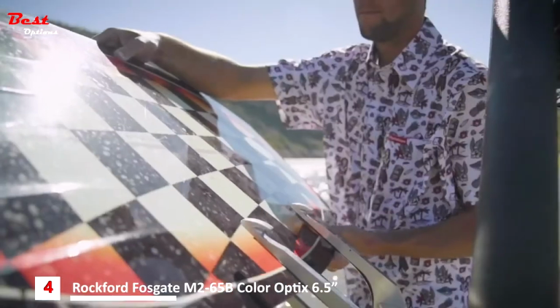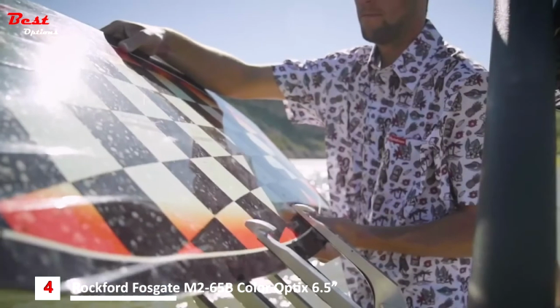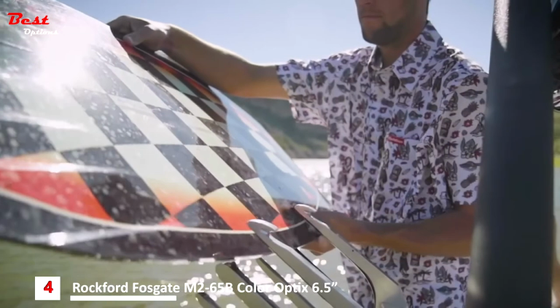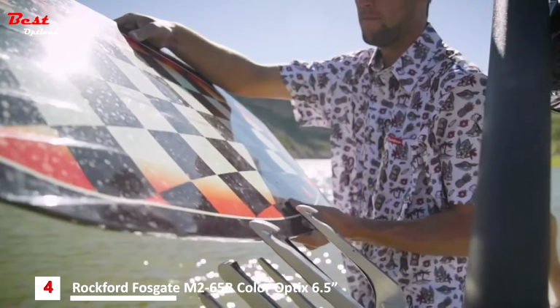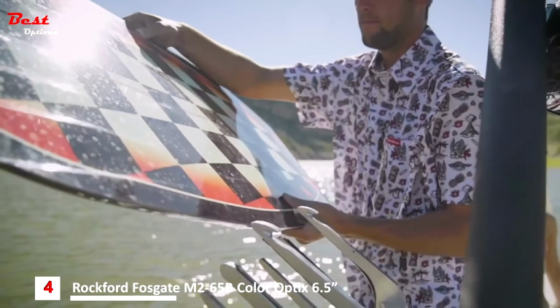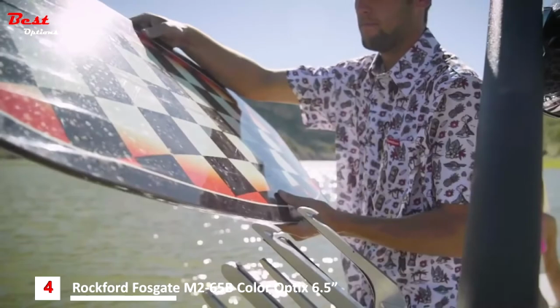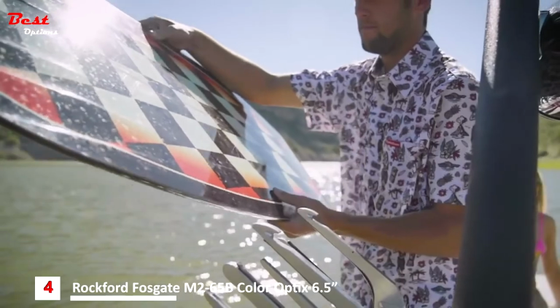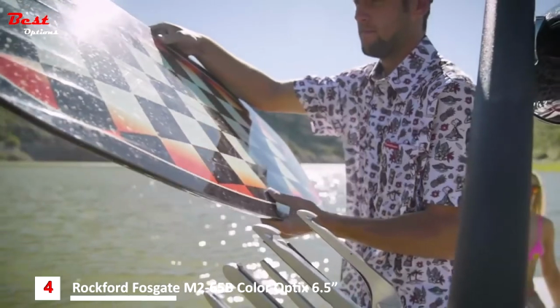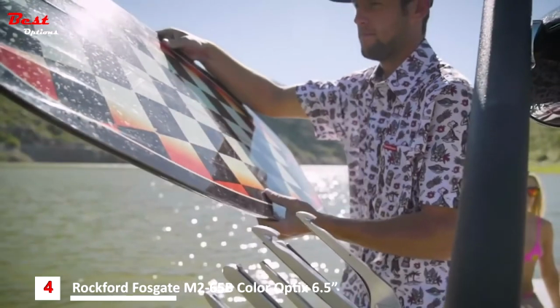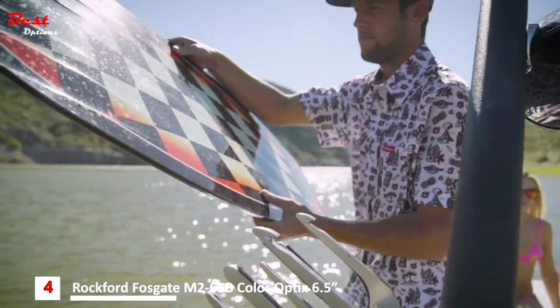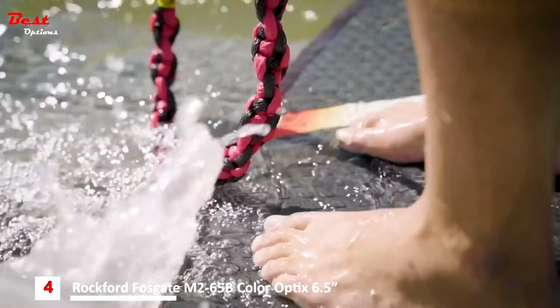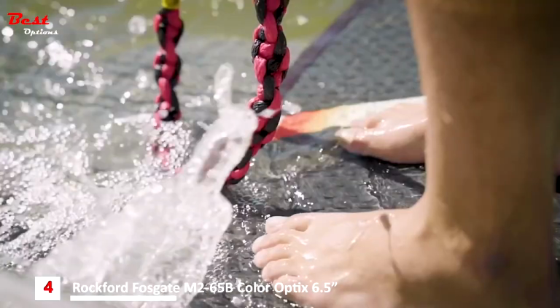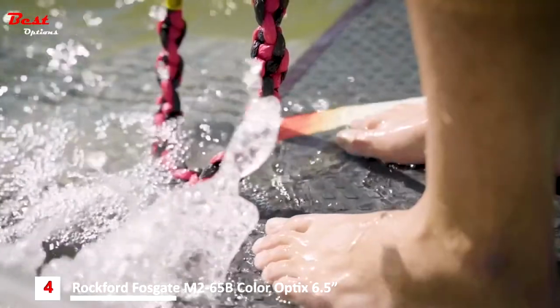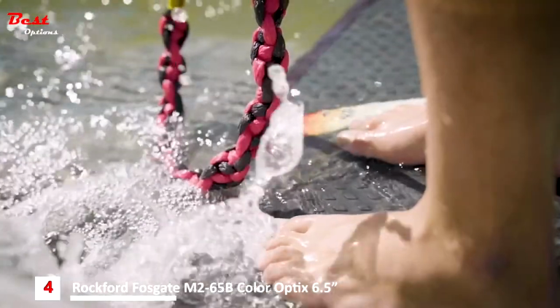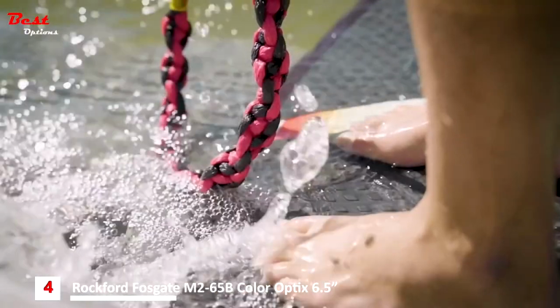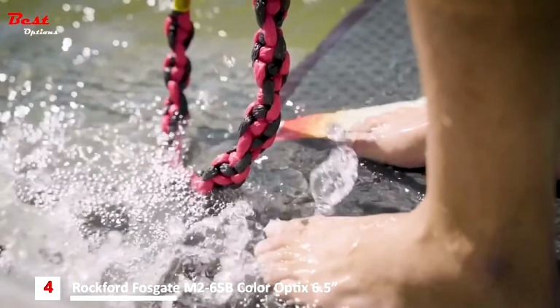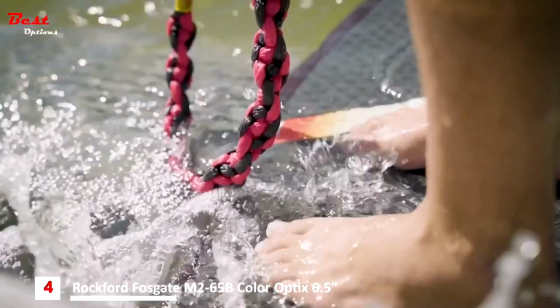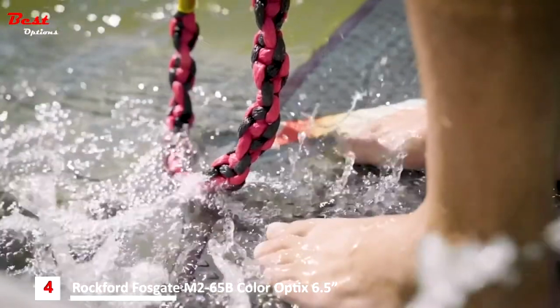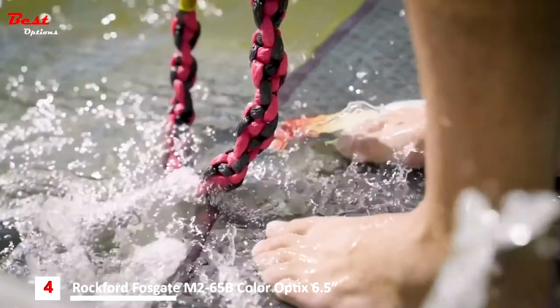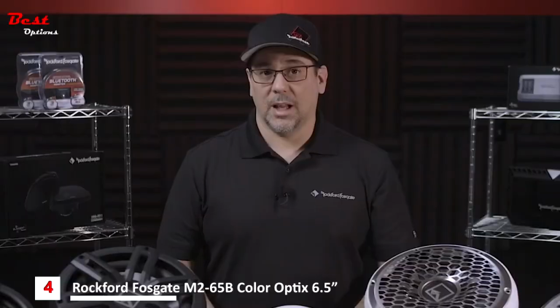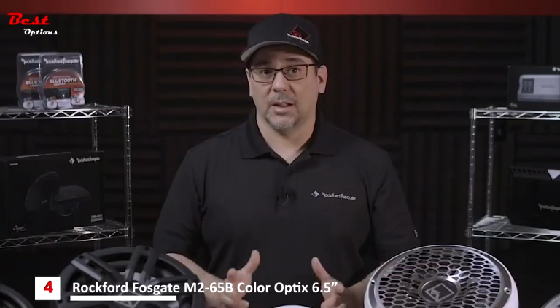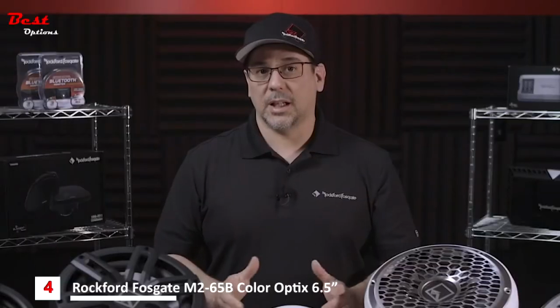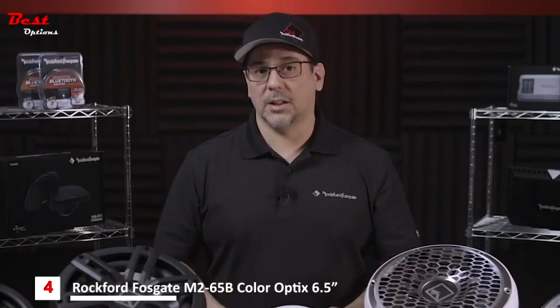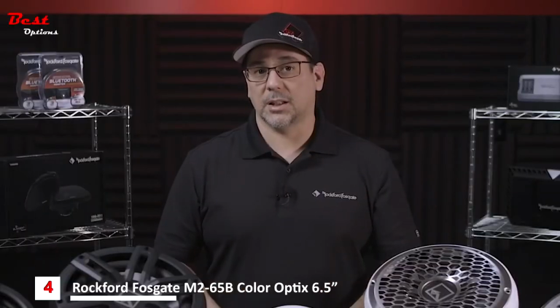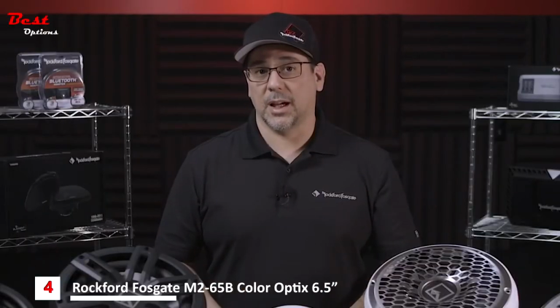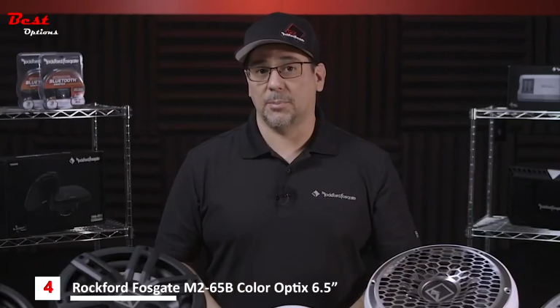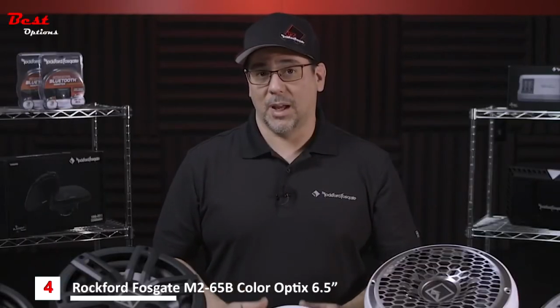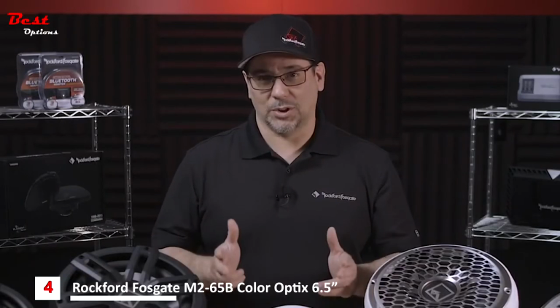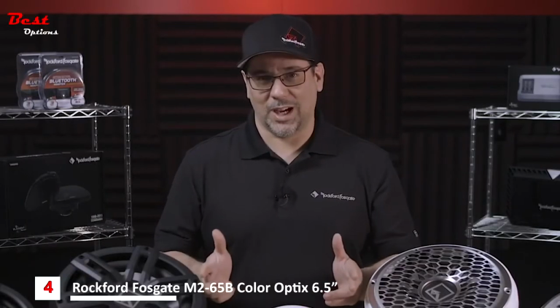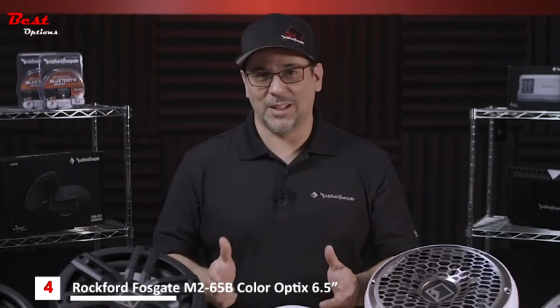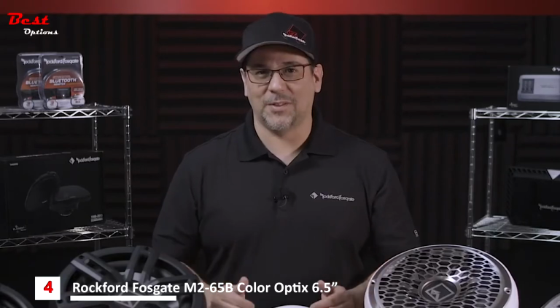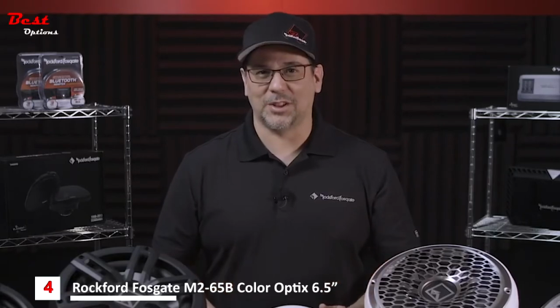Best of all, they're designed and engineered right here in Tempe, Arizona. Now let's take a look at the lineup and we'll dive into the features.